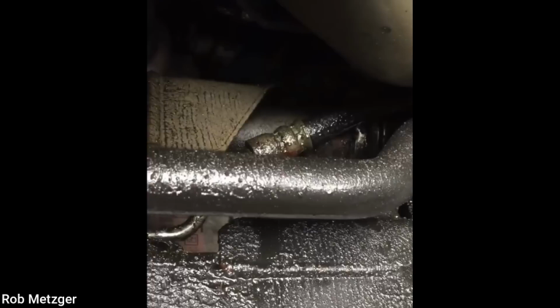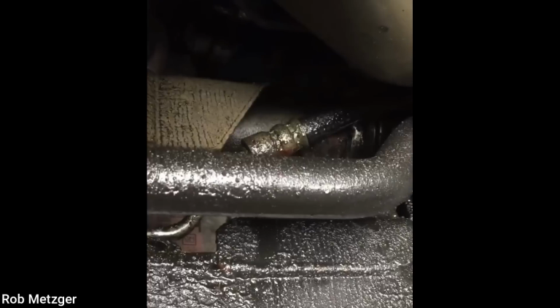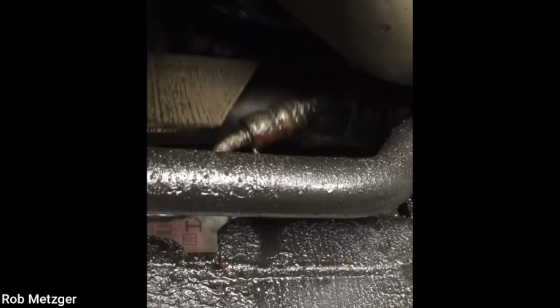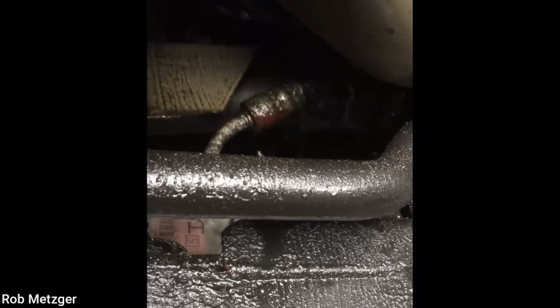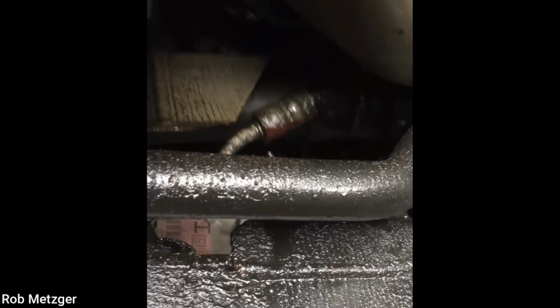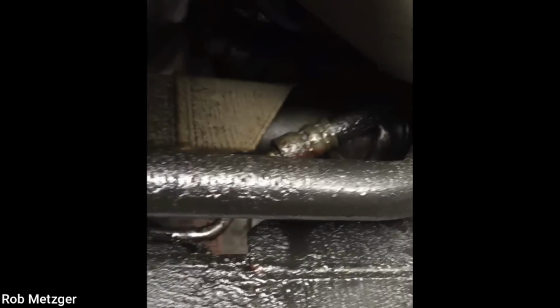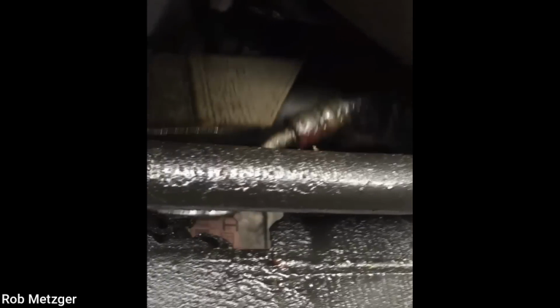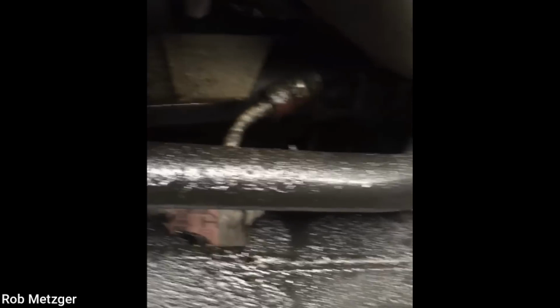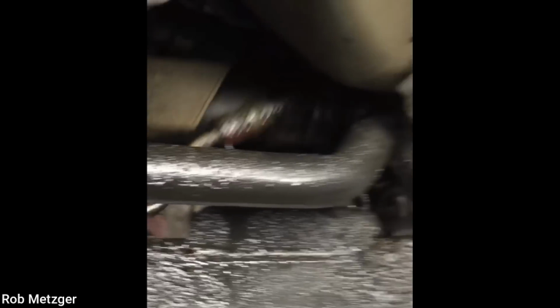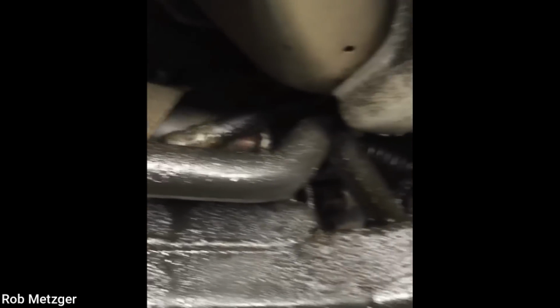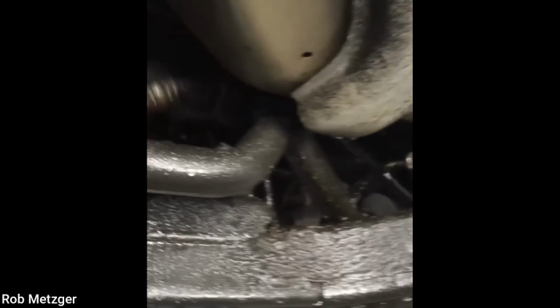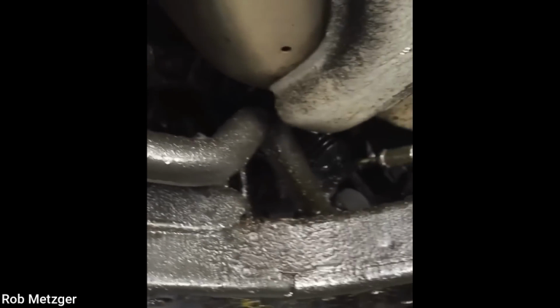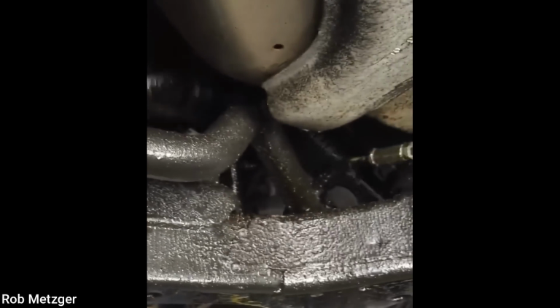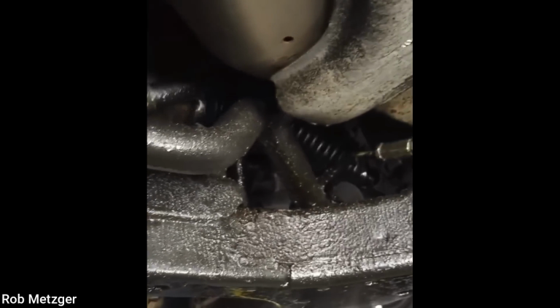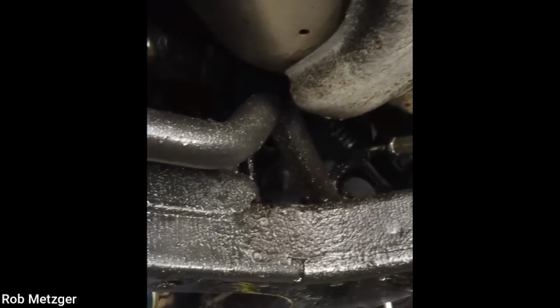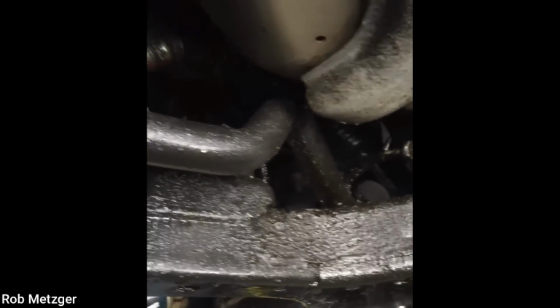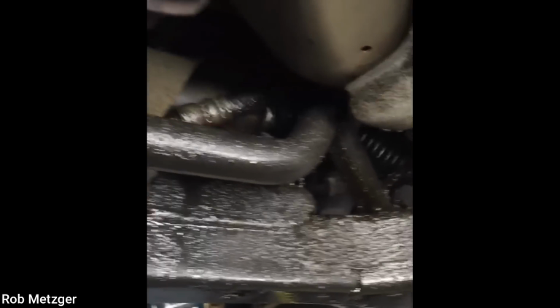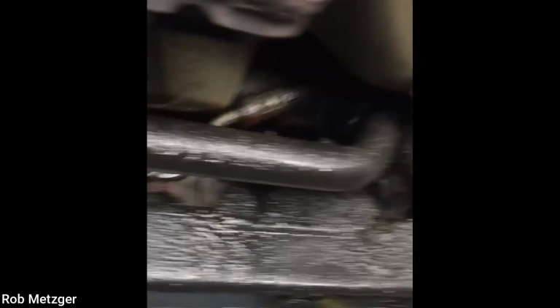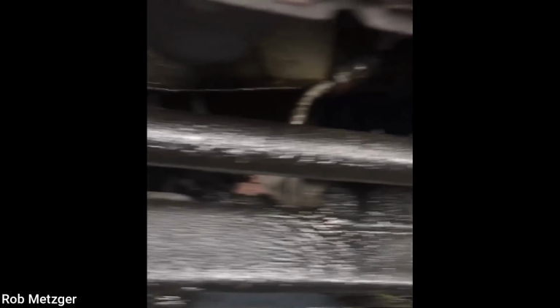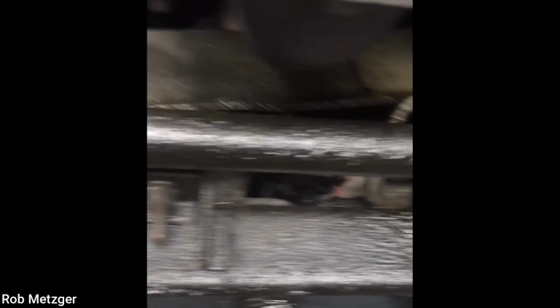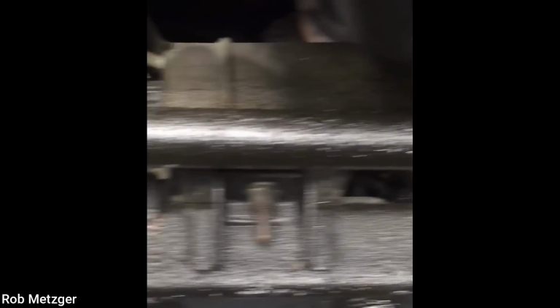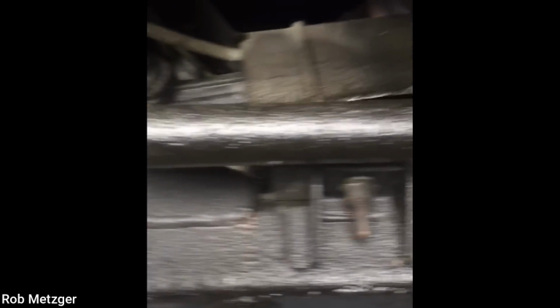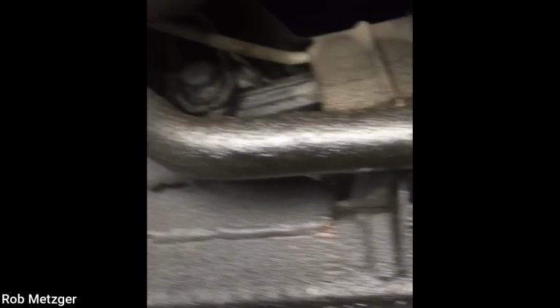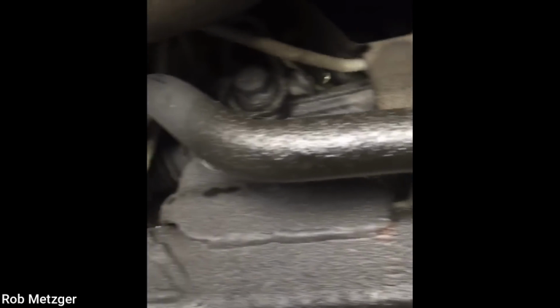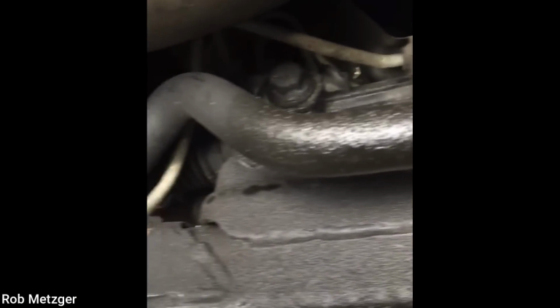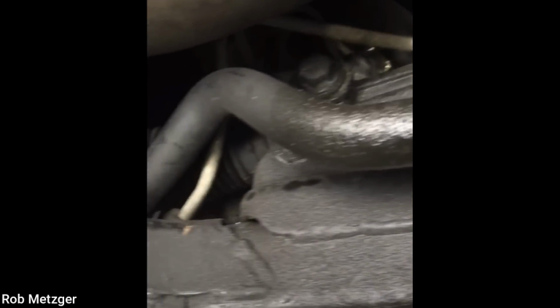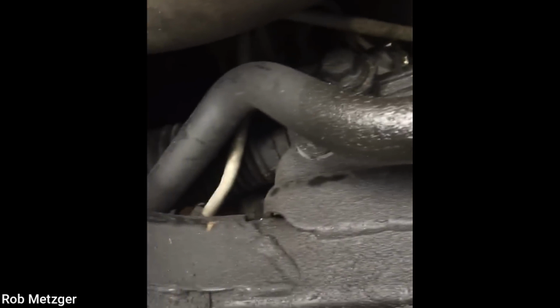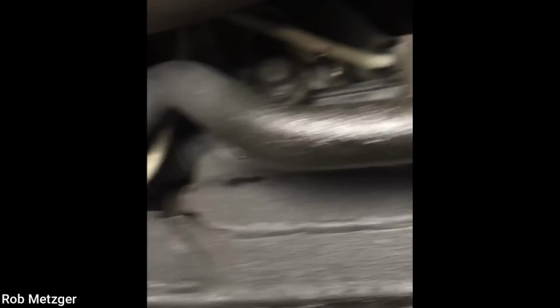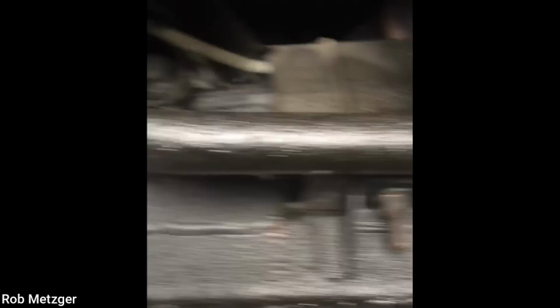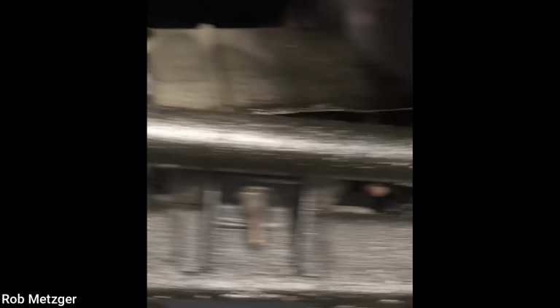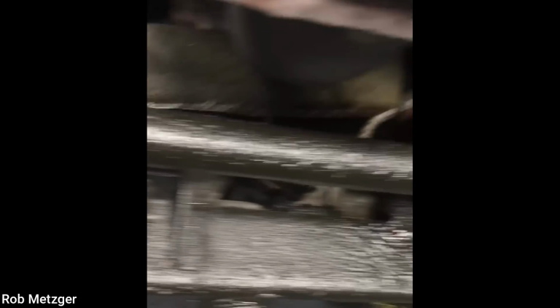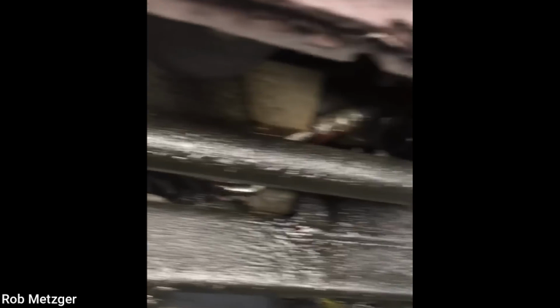This customer's complaint was that their vehicle was all over the road. This customer drove their vehicle in like this with a broken power steering rack.